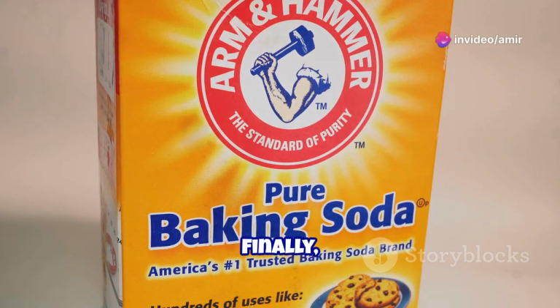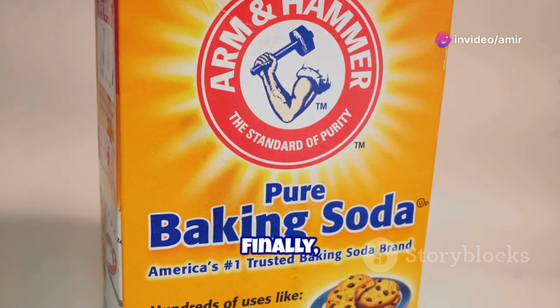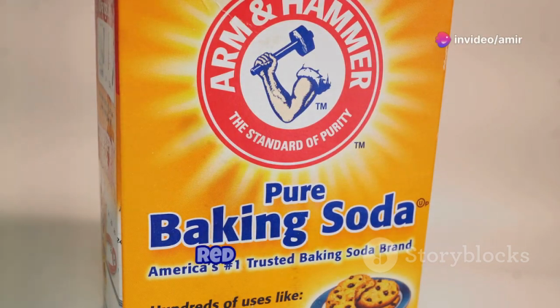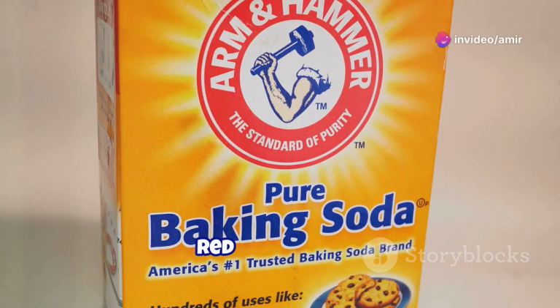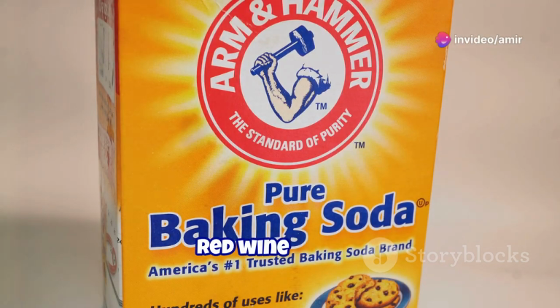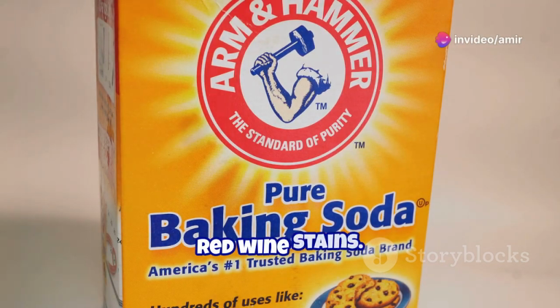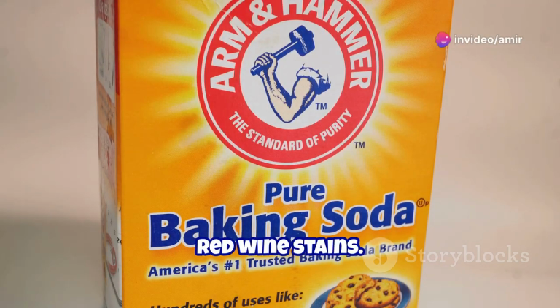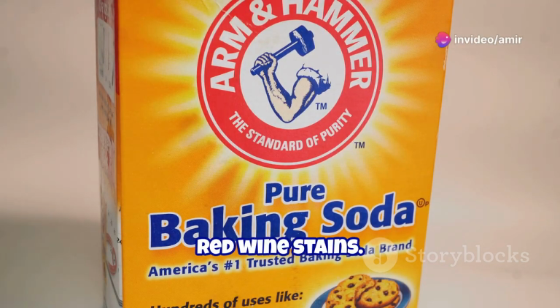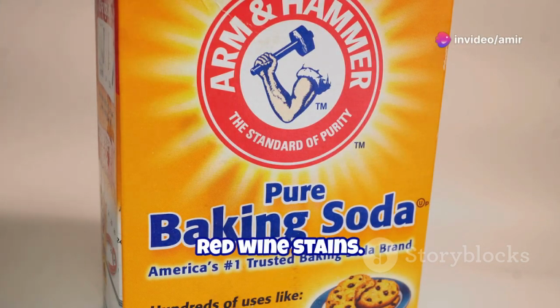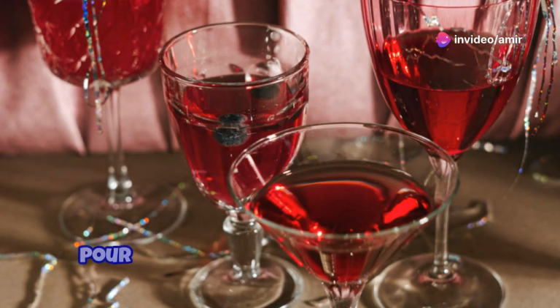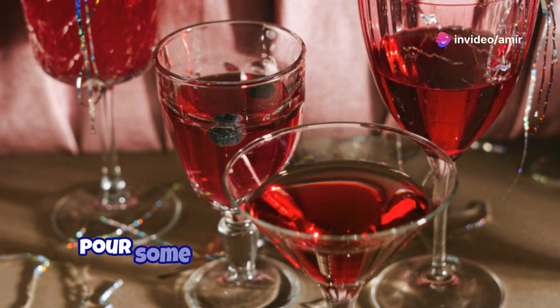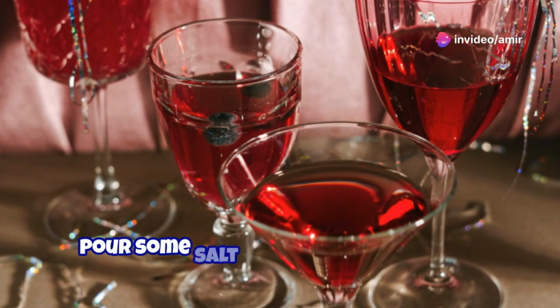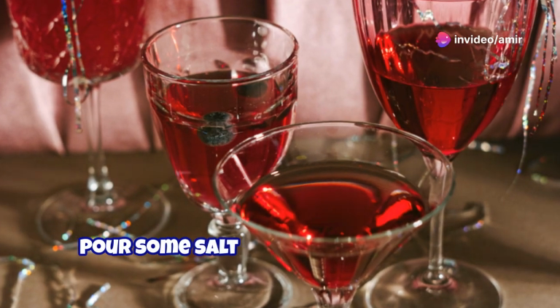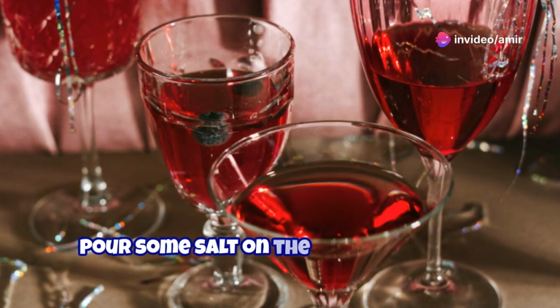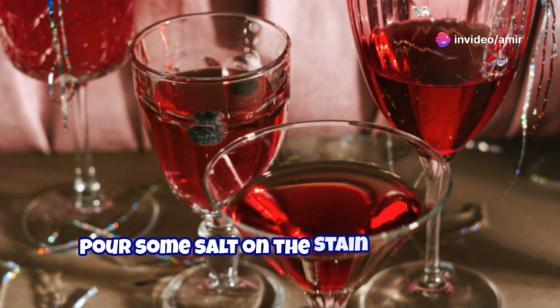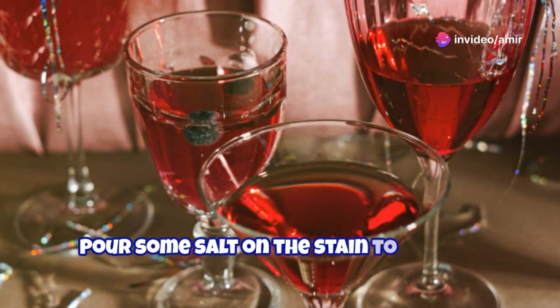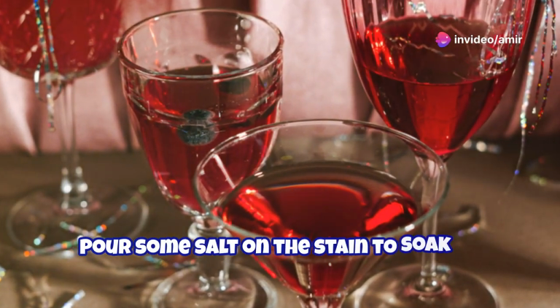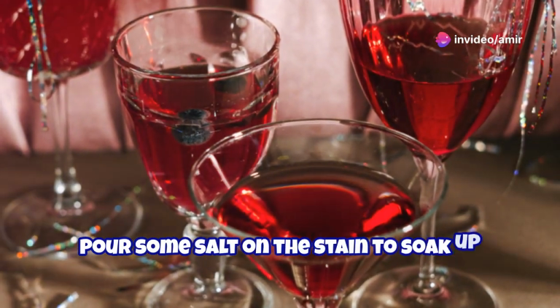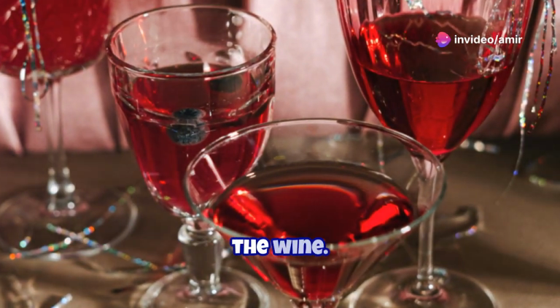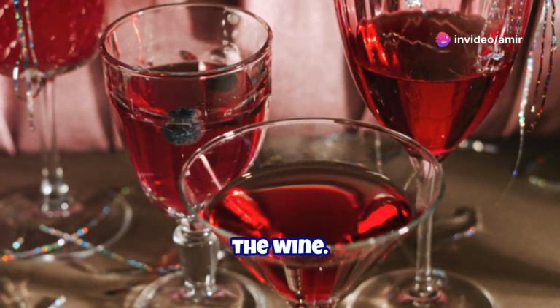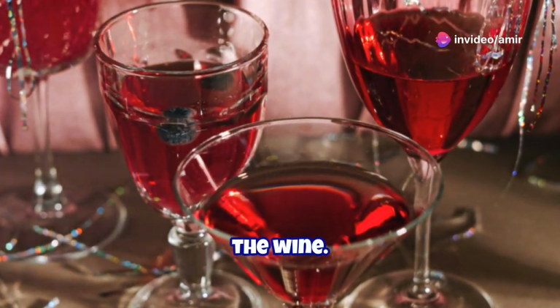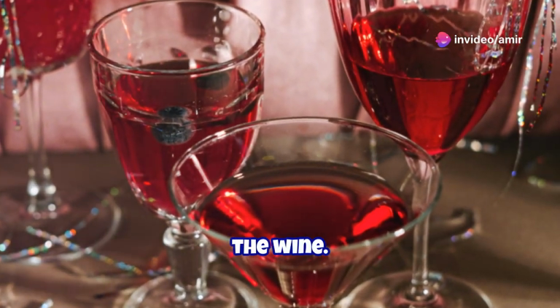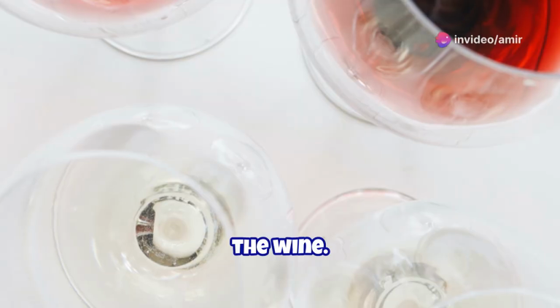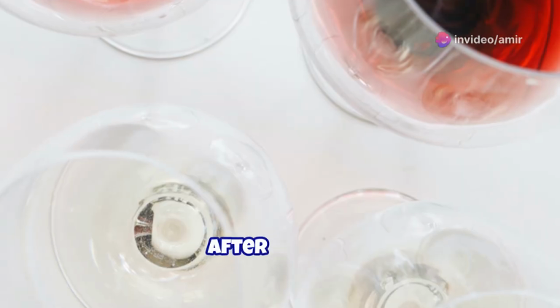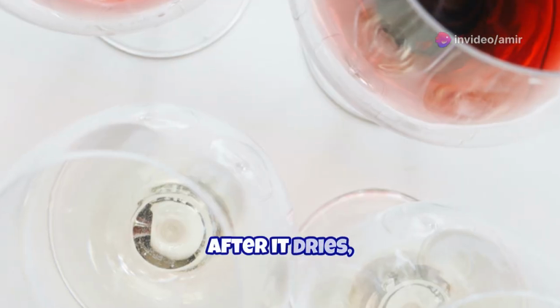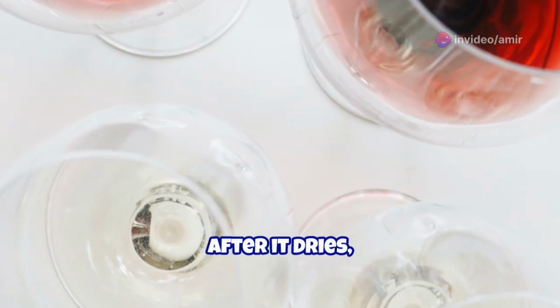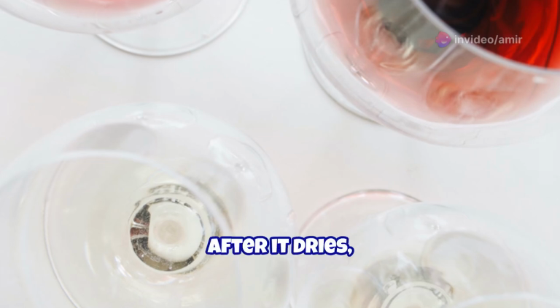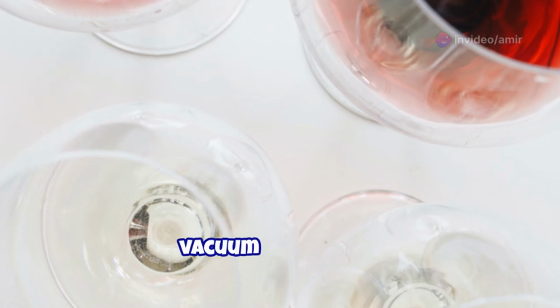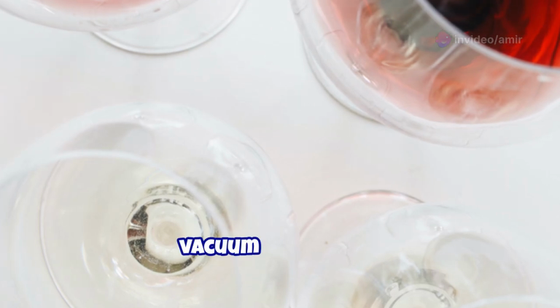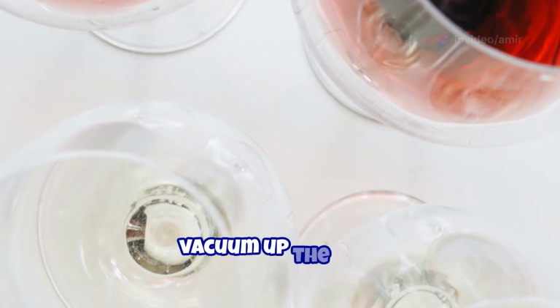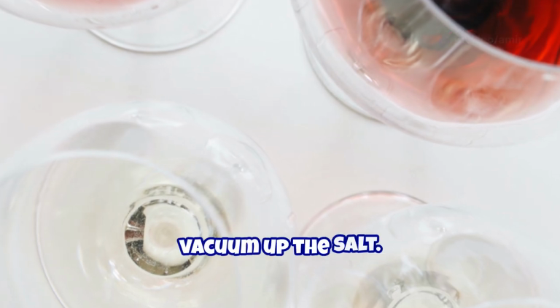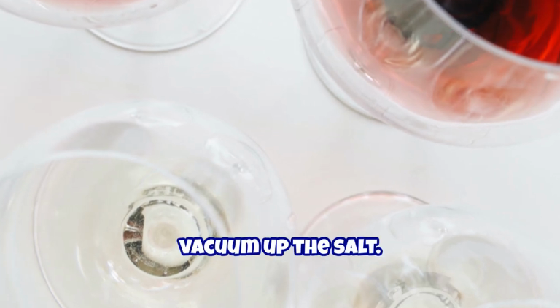Finally, red wine stains. Pour some salt on the stain to soak up the wine. After it dries, vacuum up the salt.